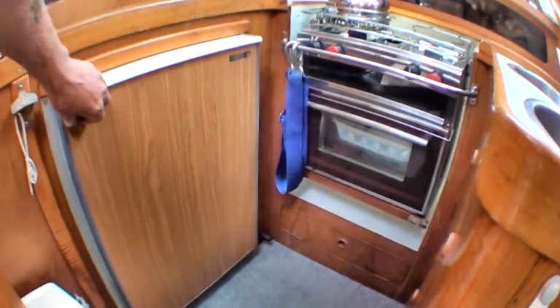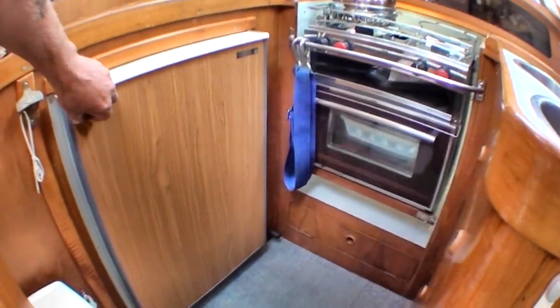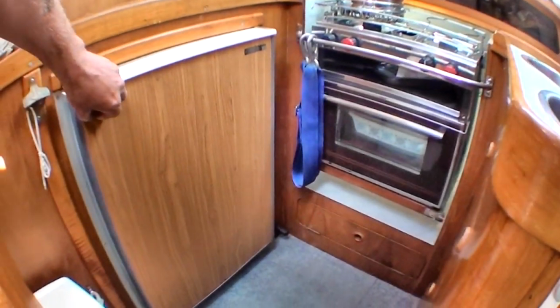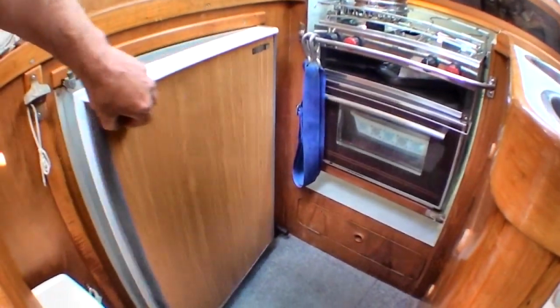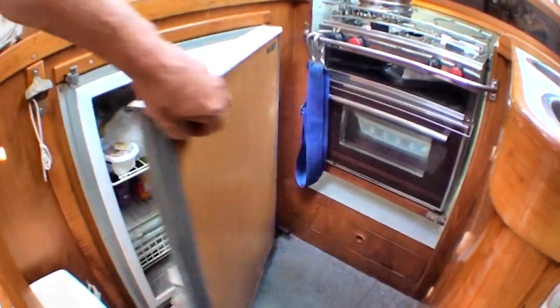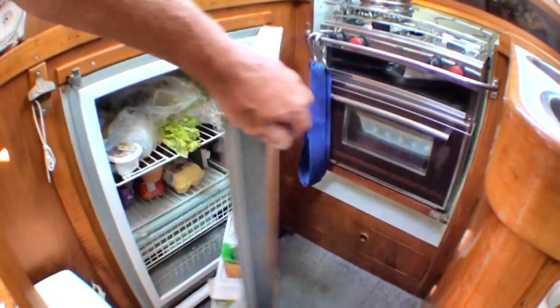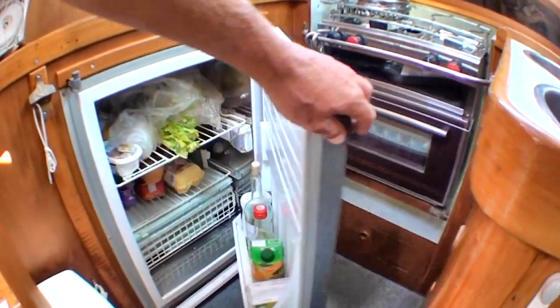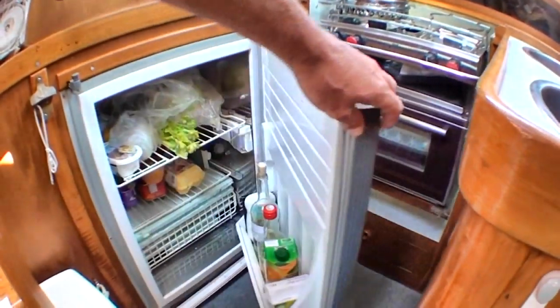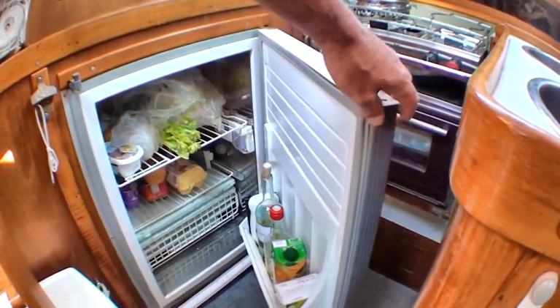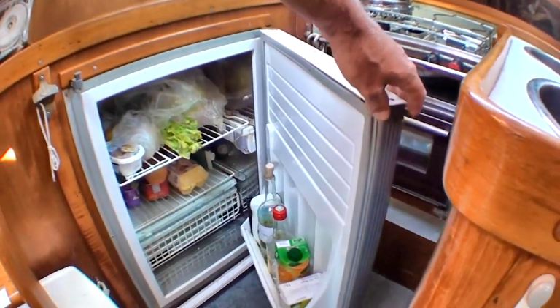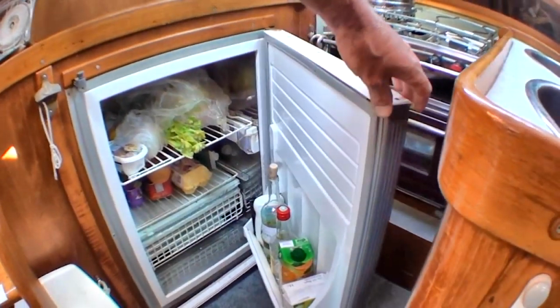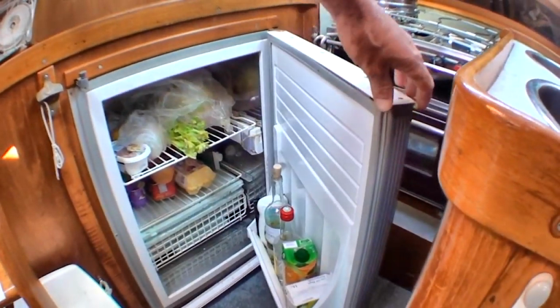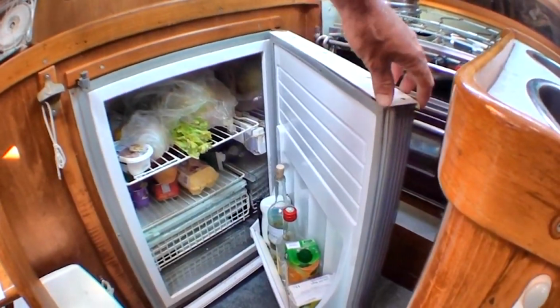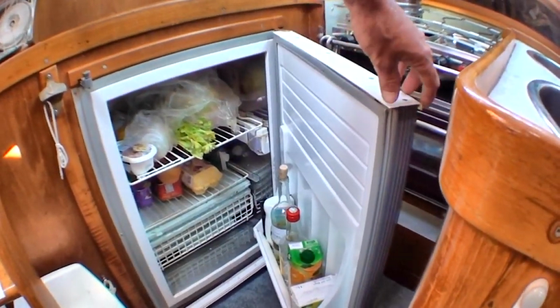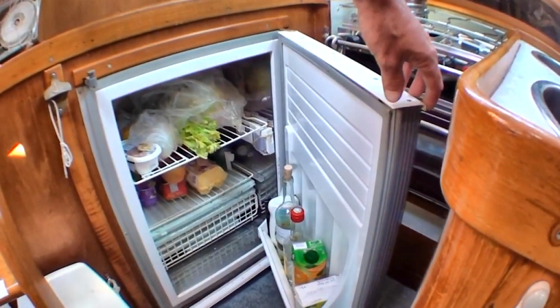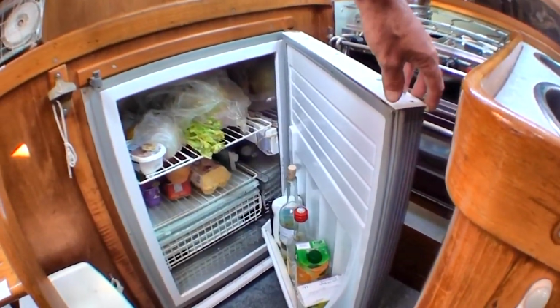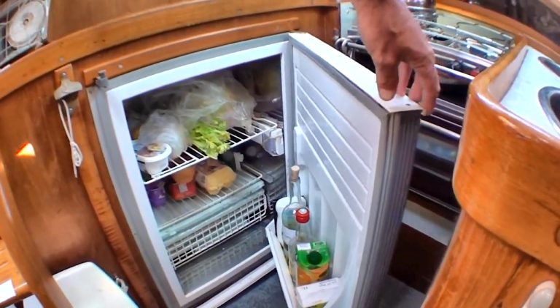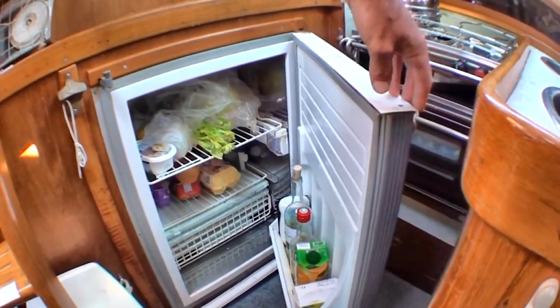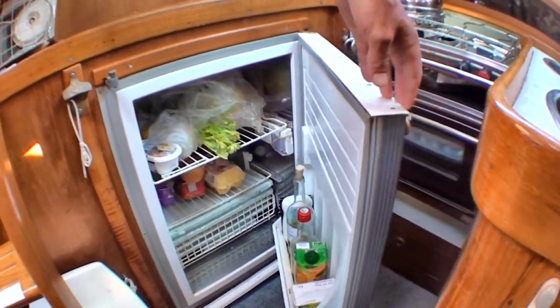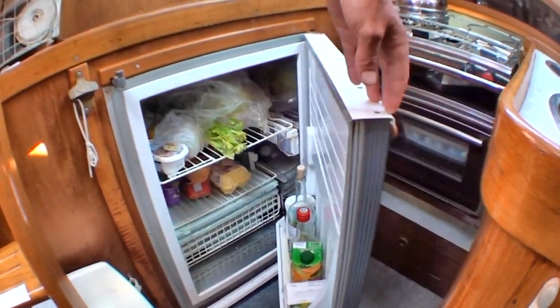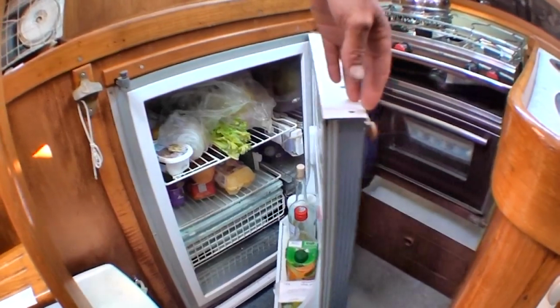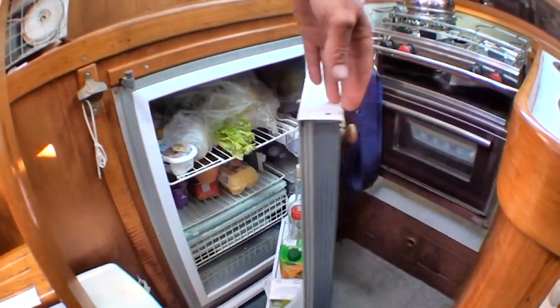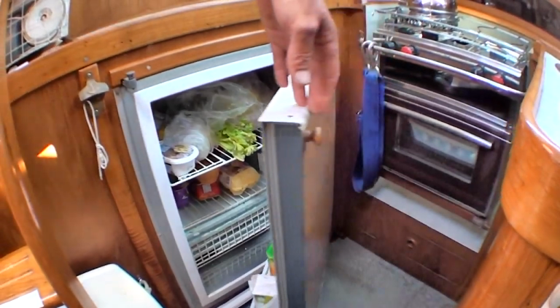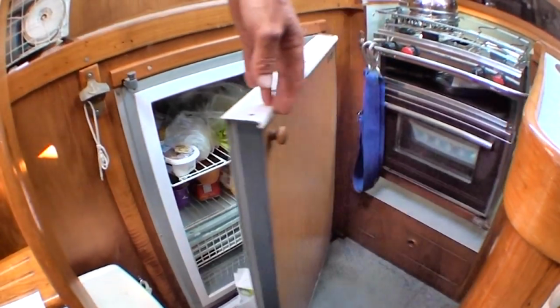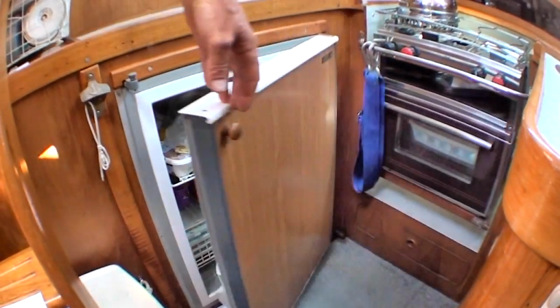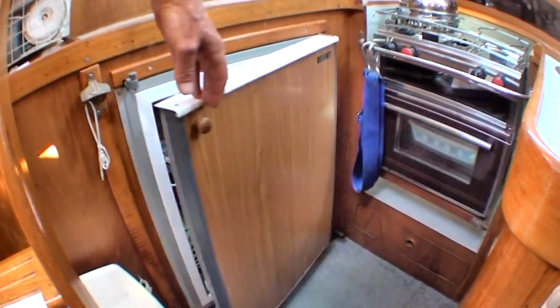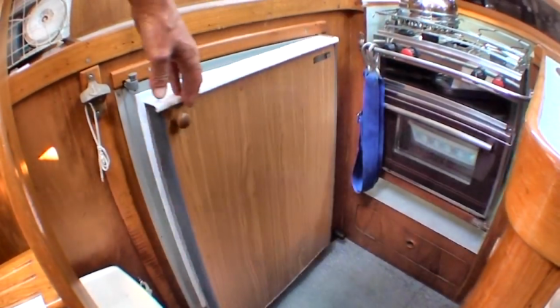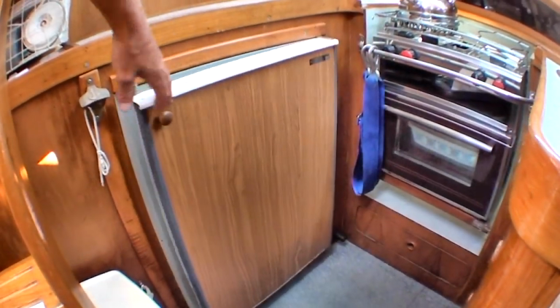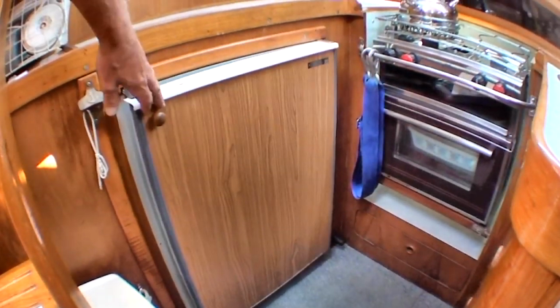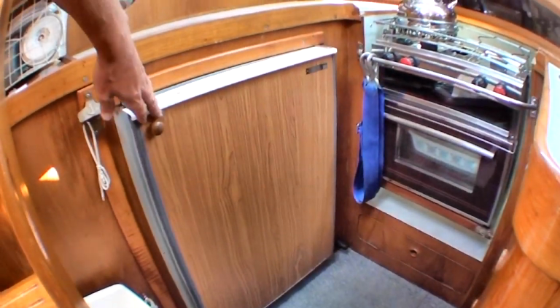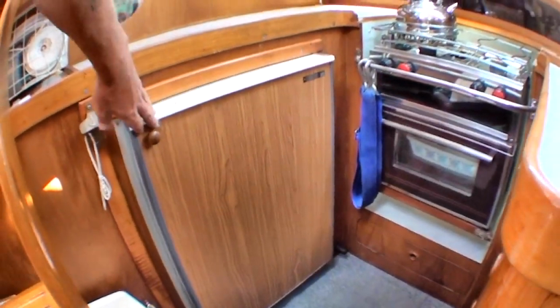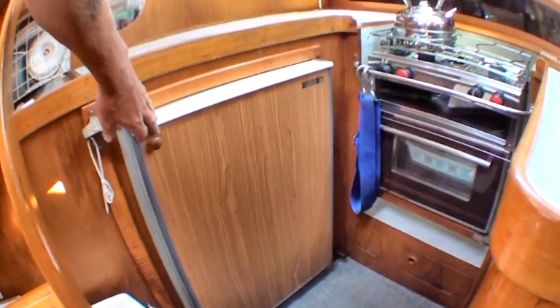Here's the fridge — as you can see, quite large. There's no freezer on this boat.